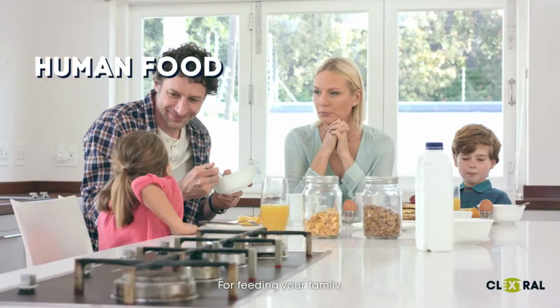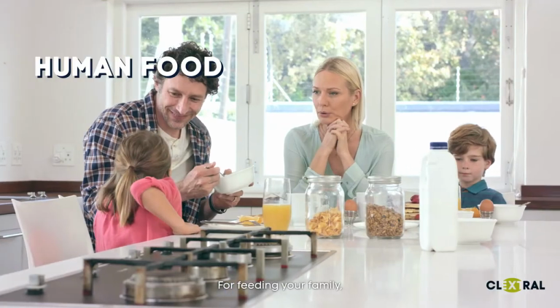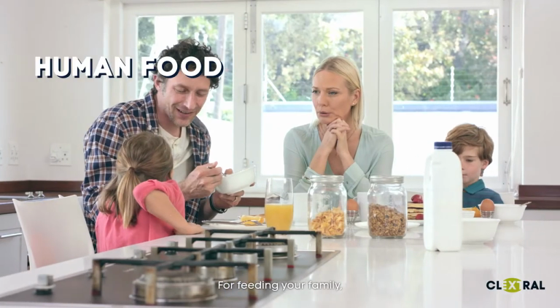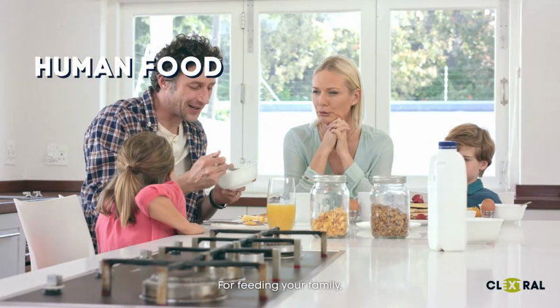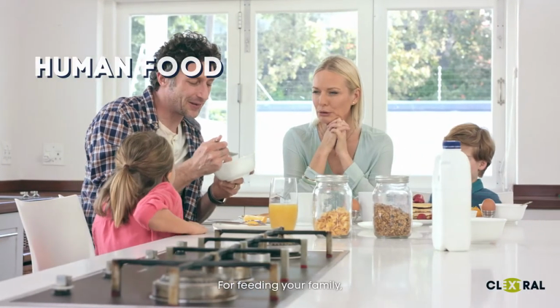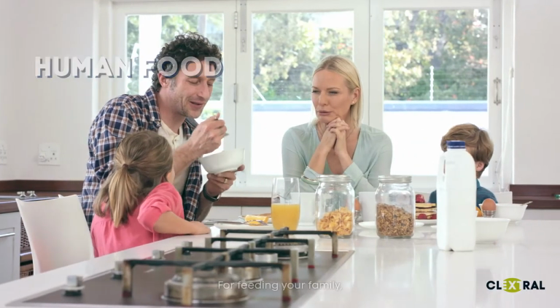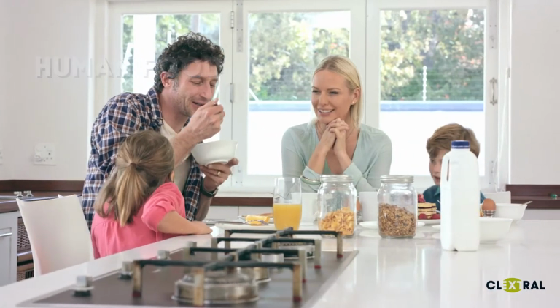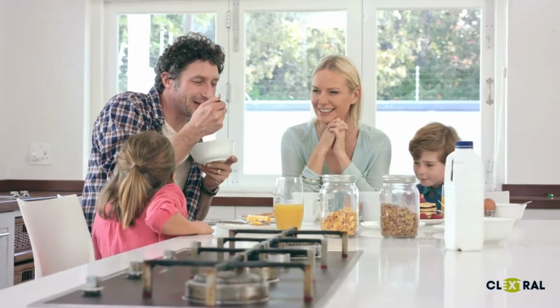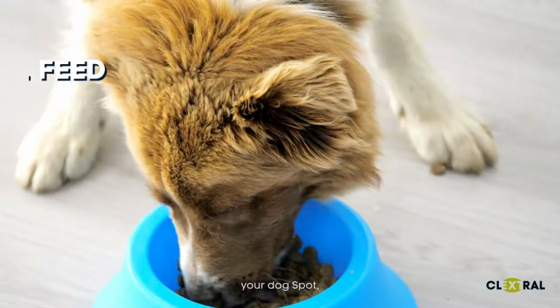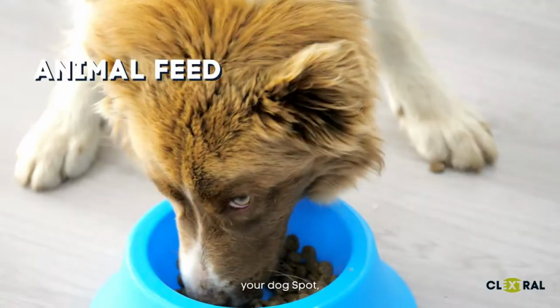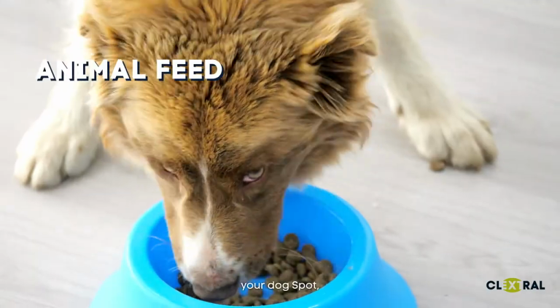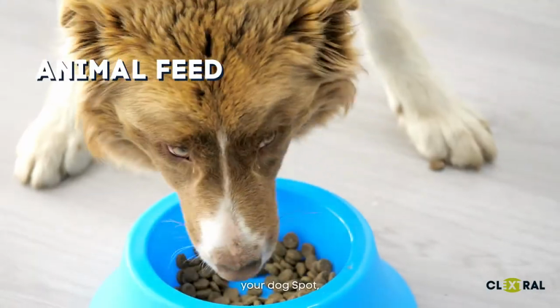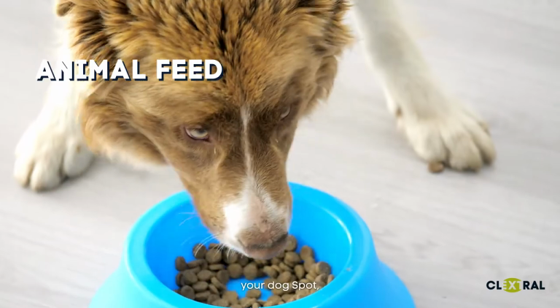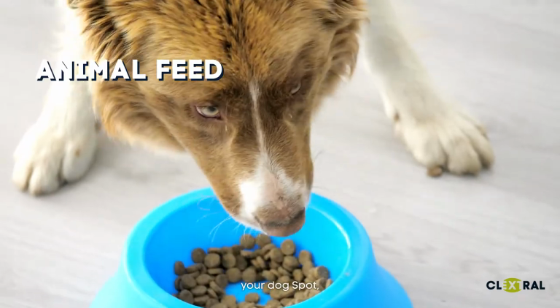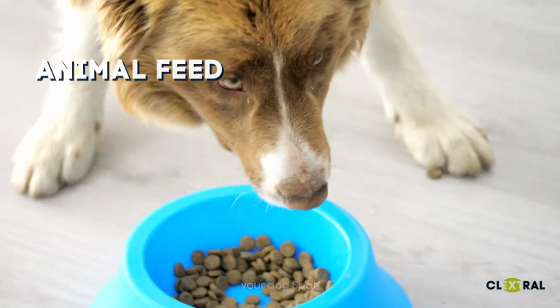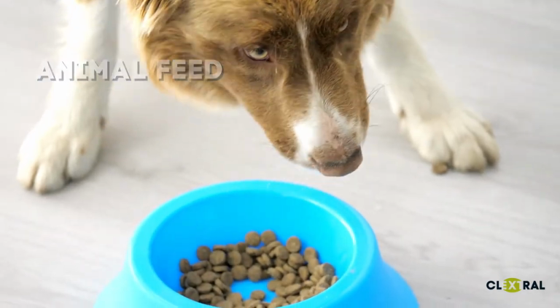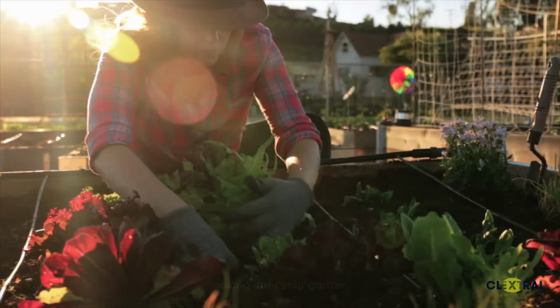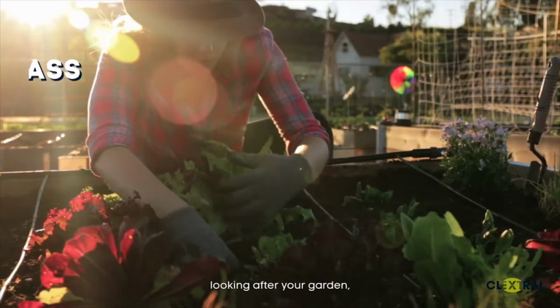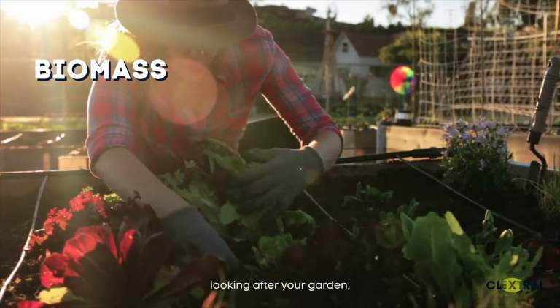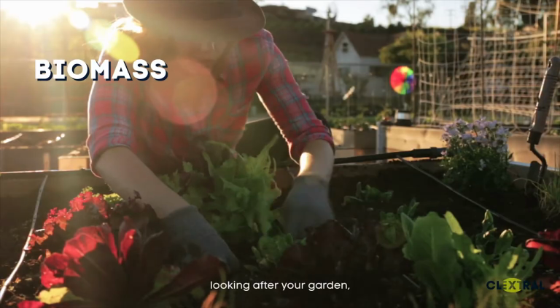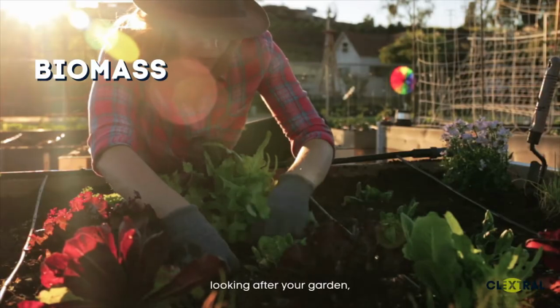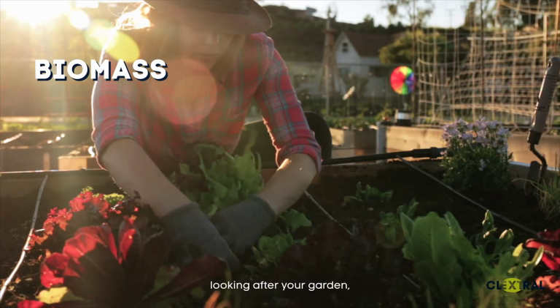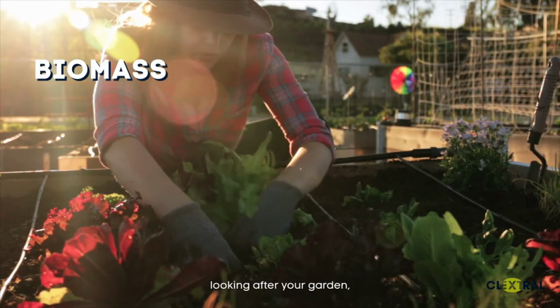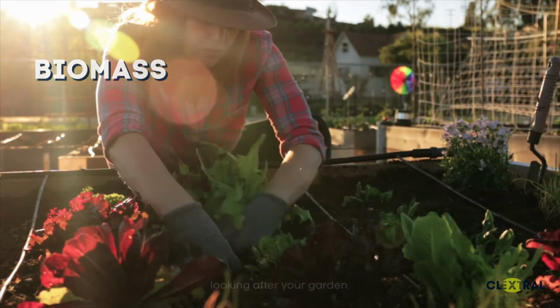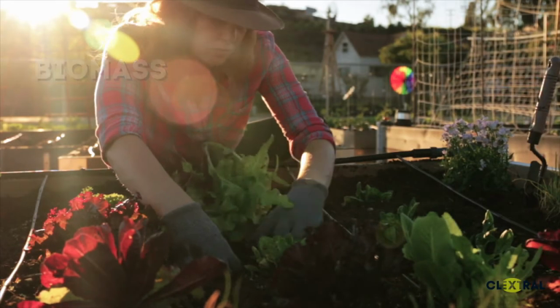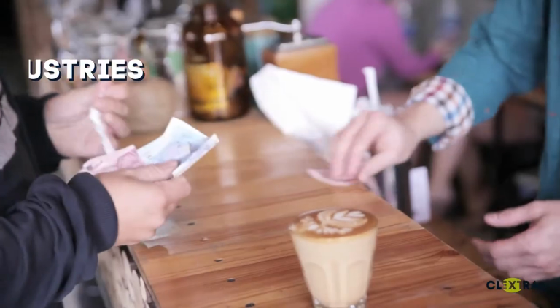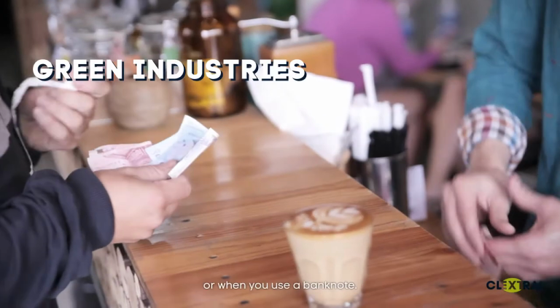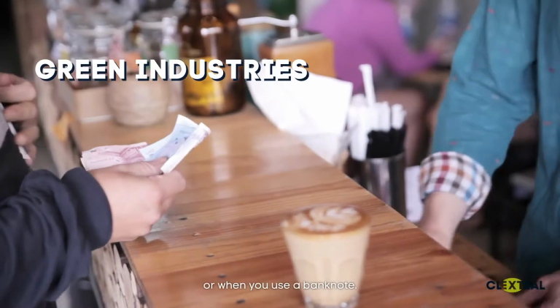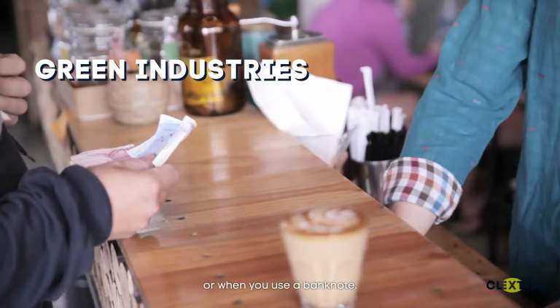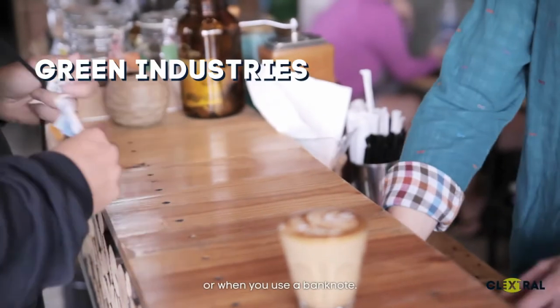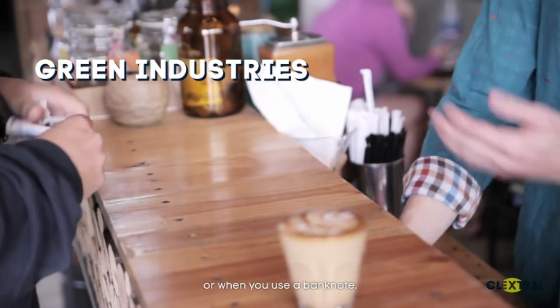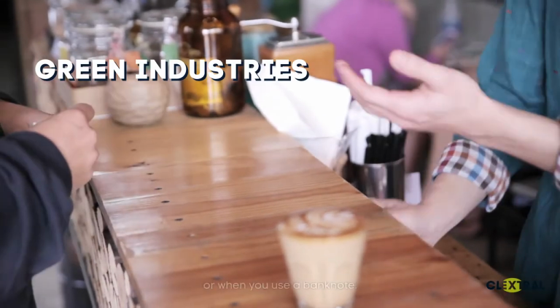For feeding your family, your dog's food, looking after your garden, or when you use a banknote.